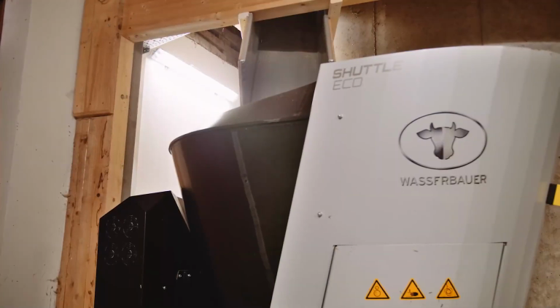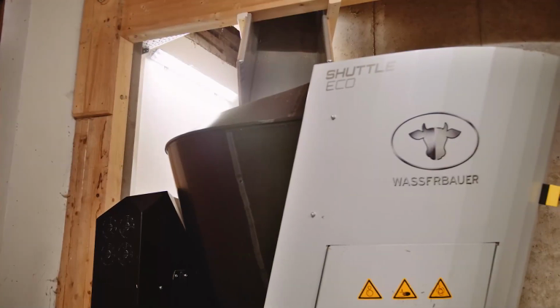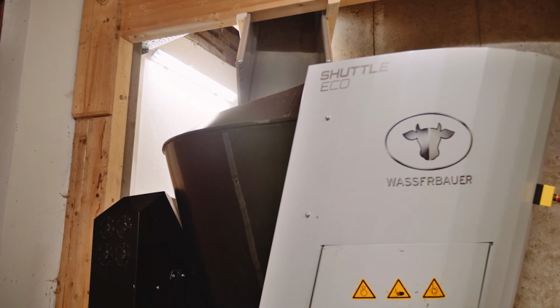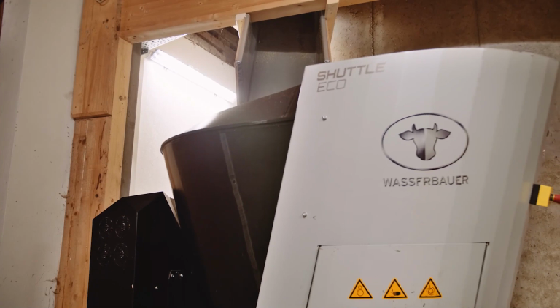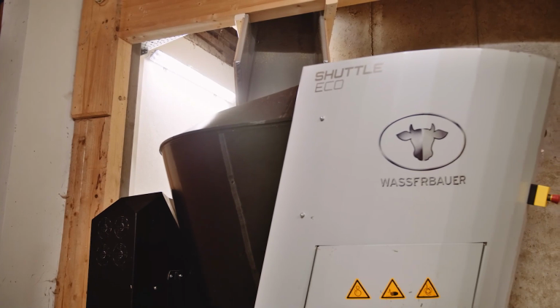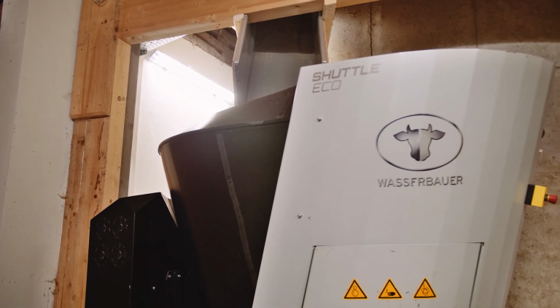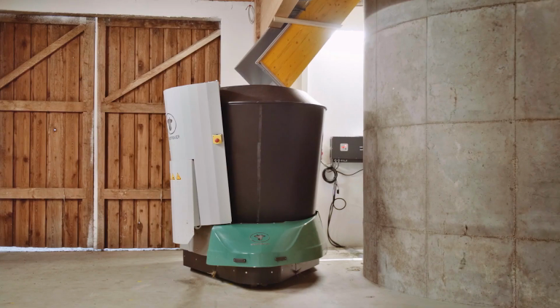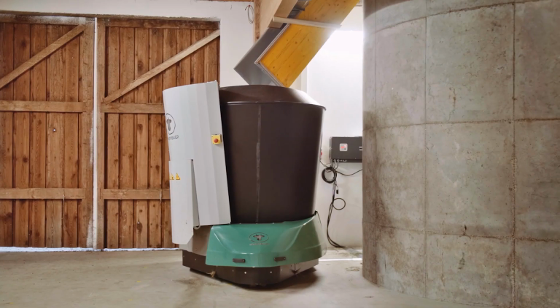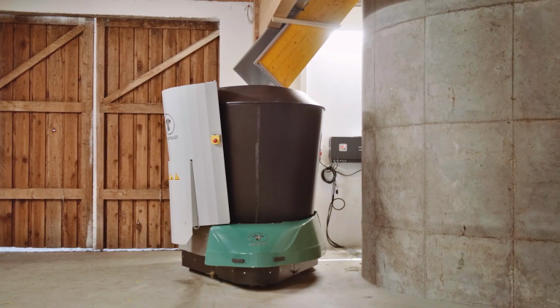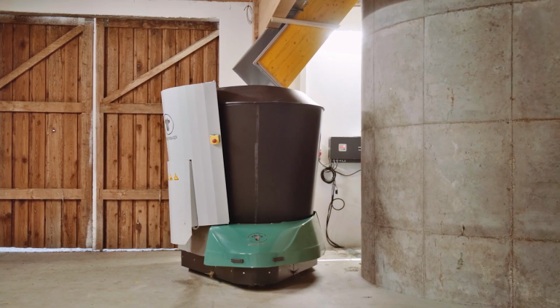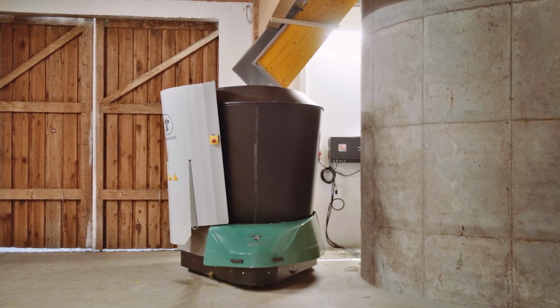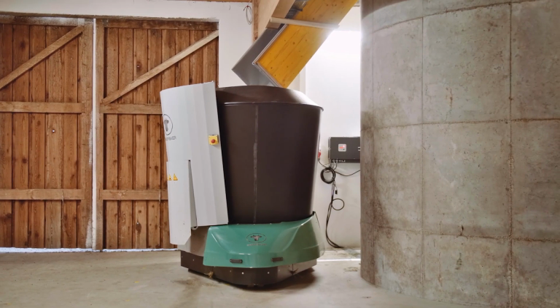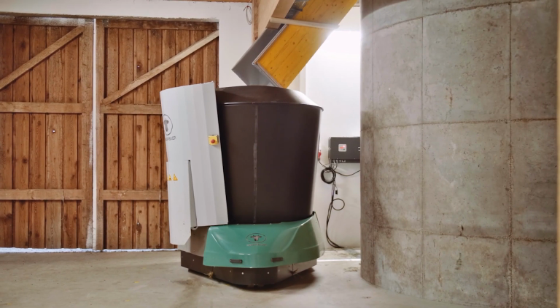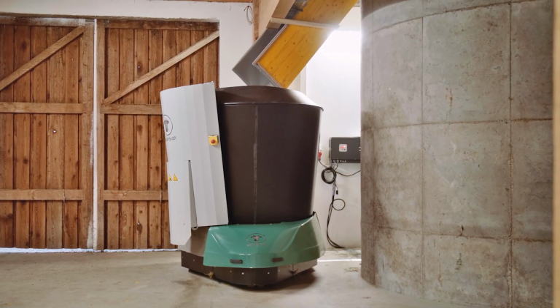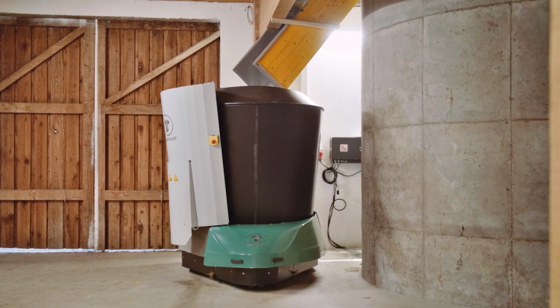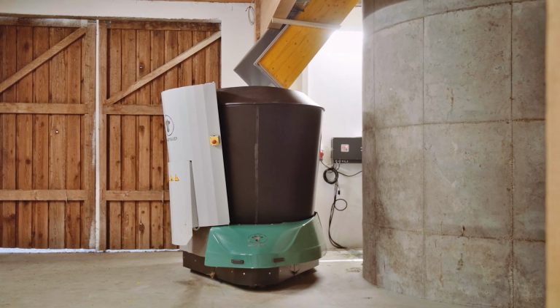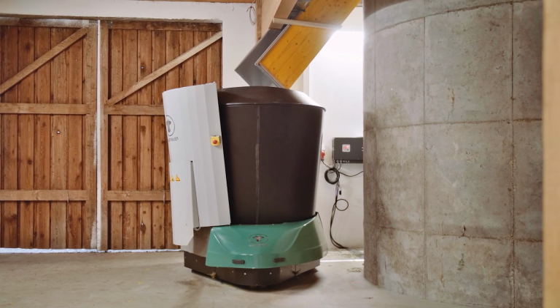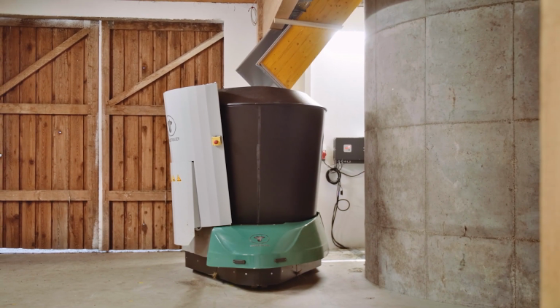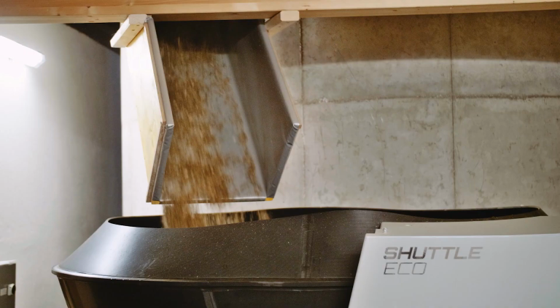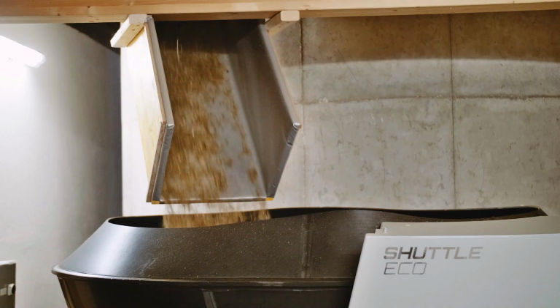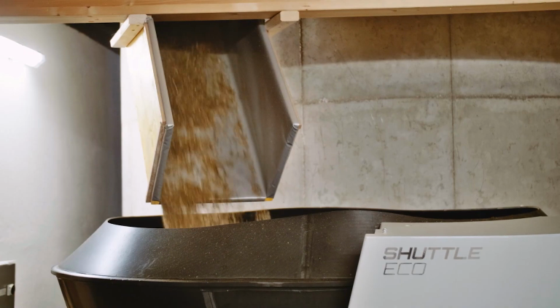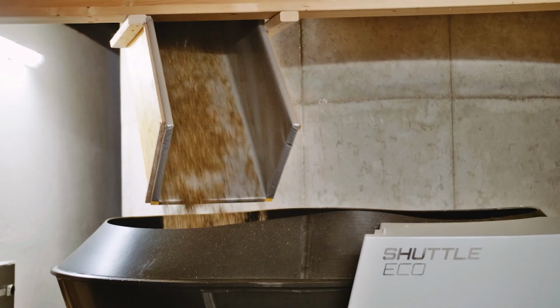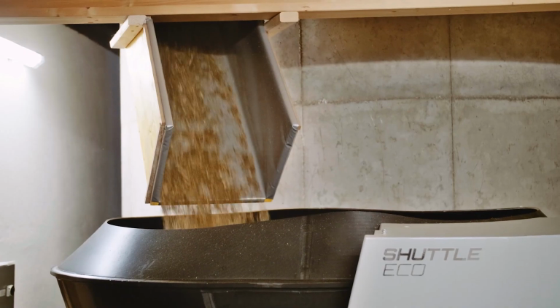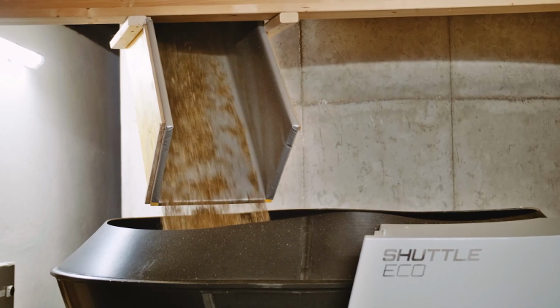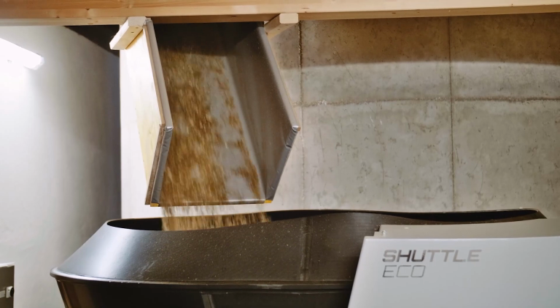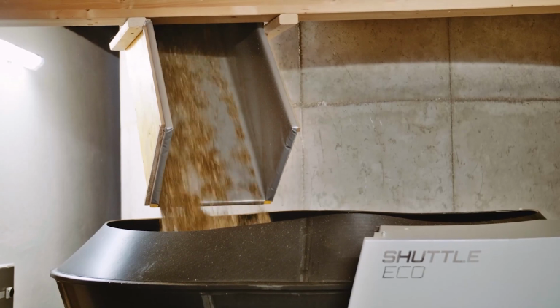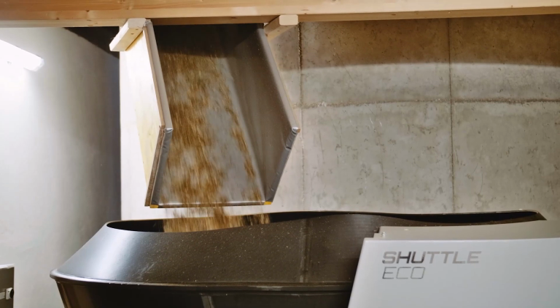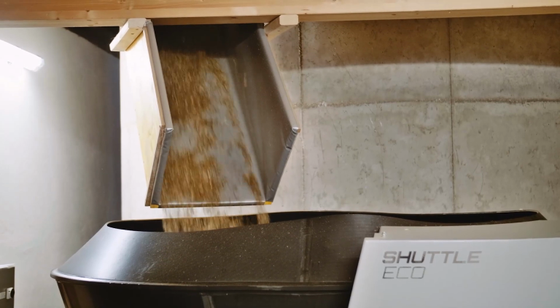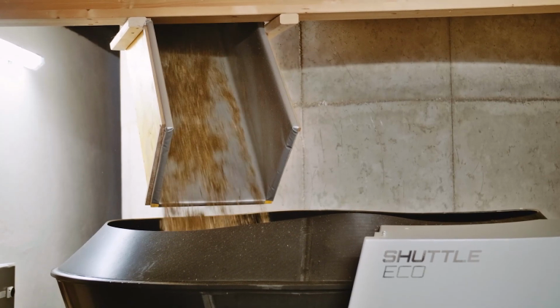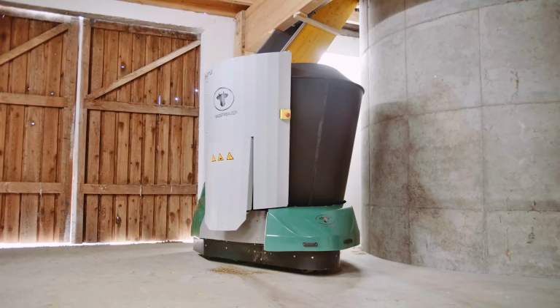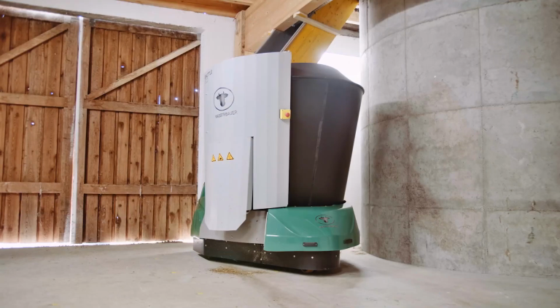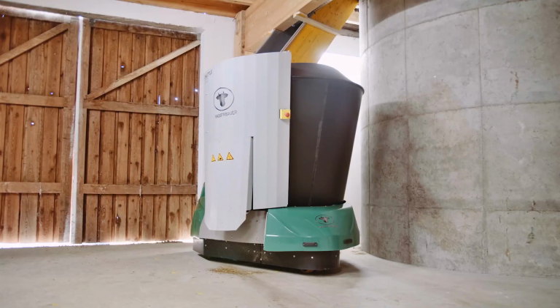The suction cyclone deposits the feed into the shuttle eco-feeding robot. The cyclone is installed directly inside the barn building.